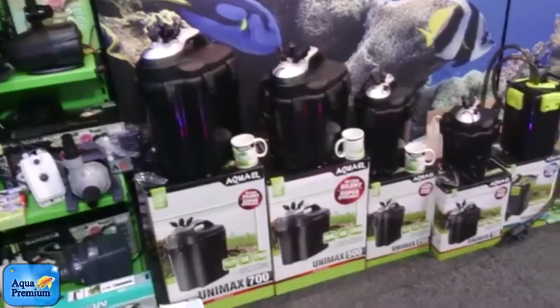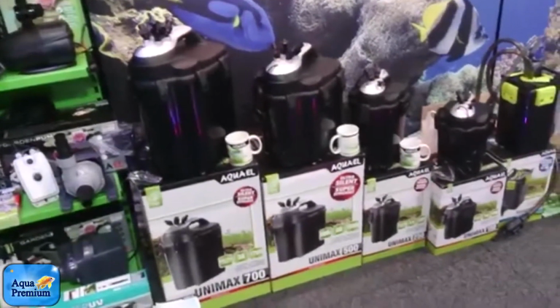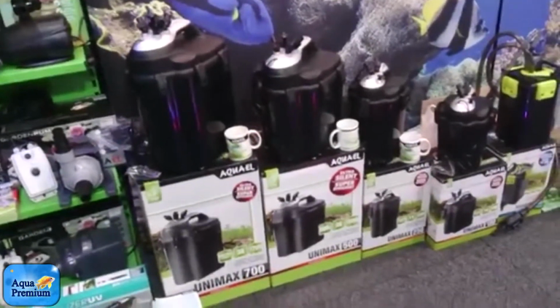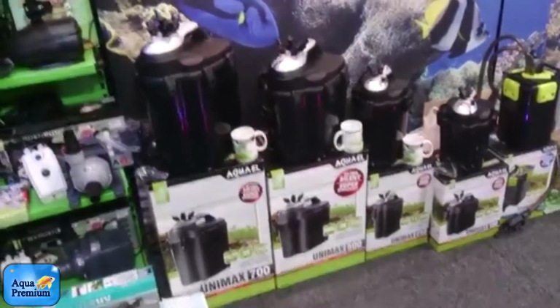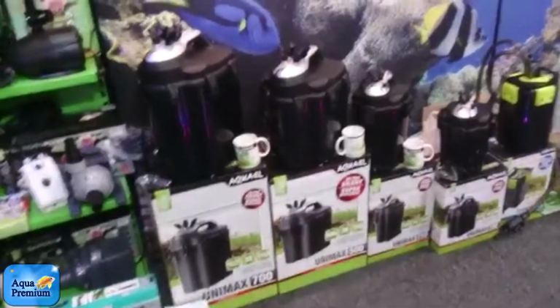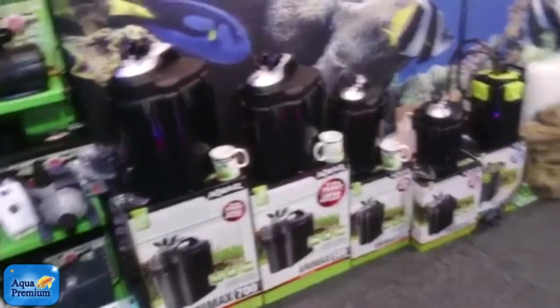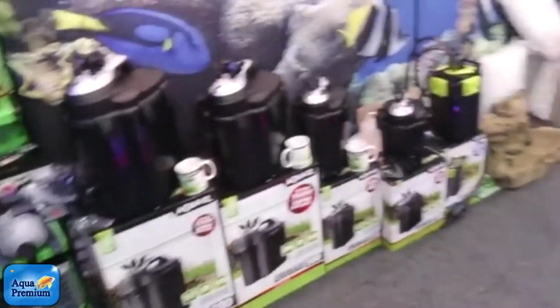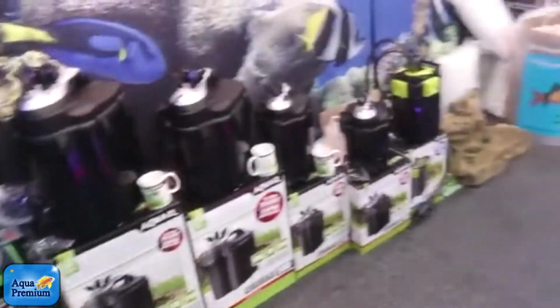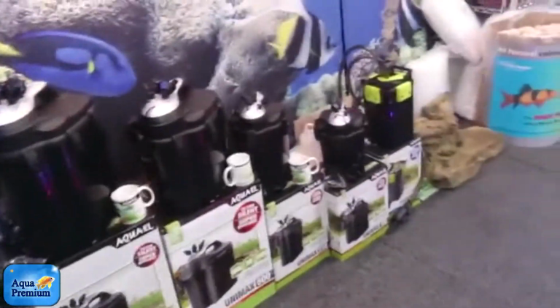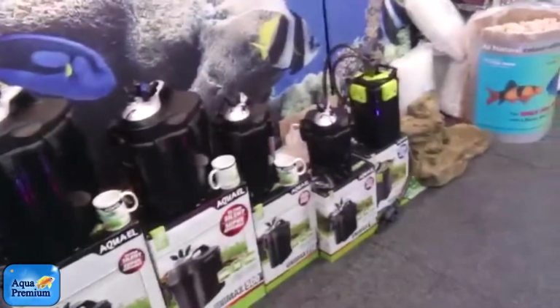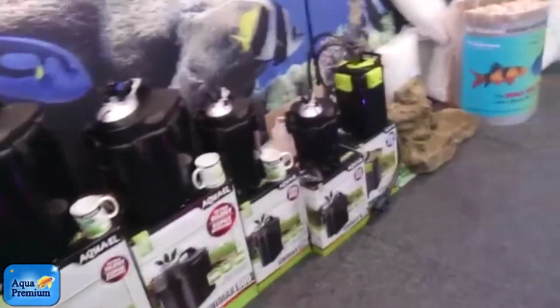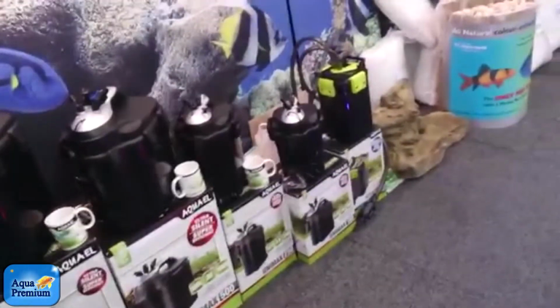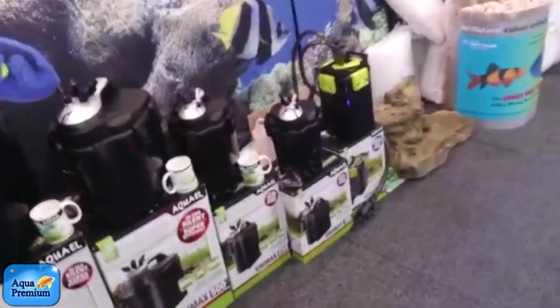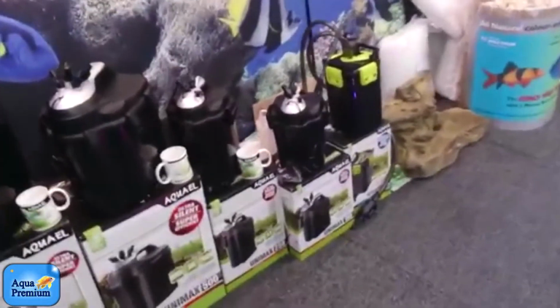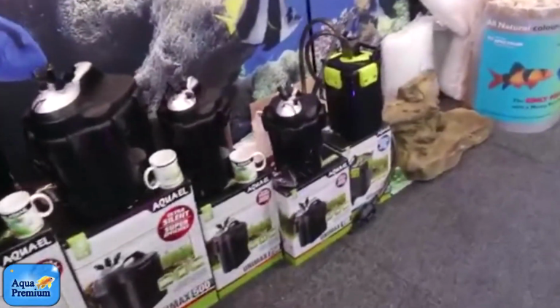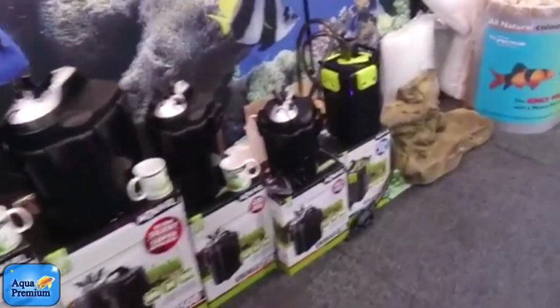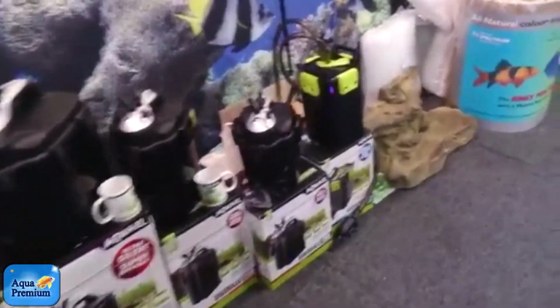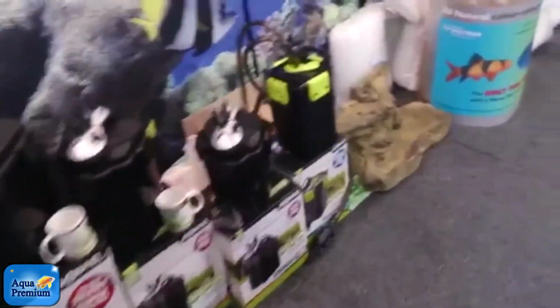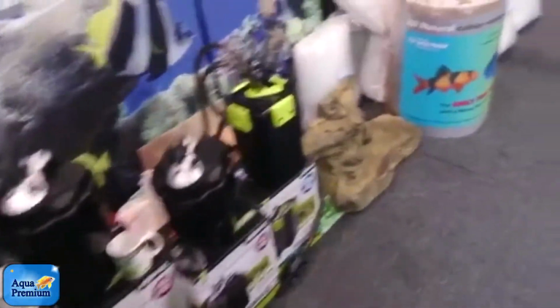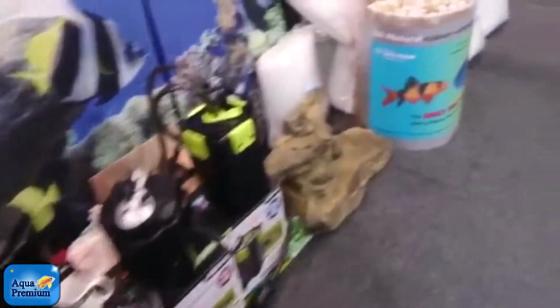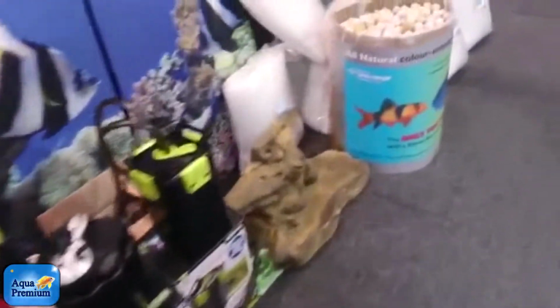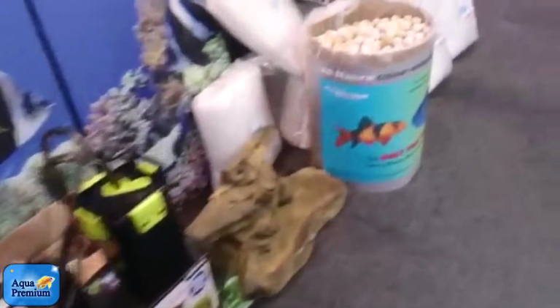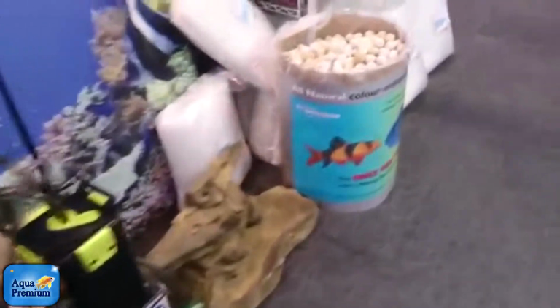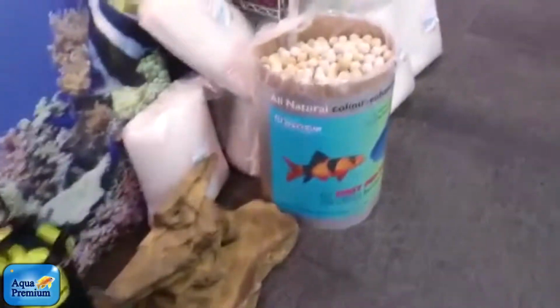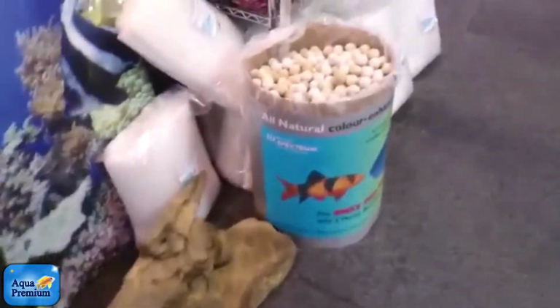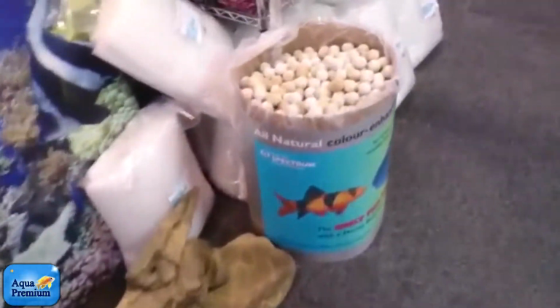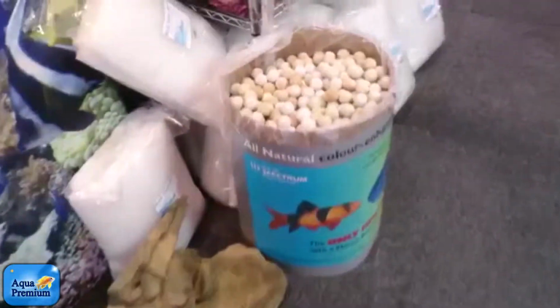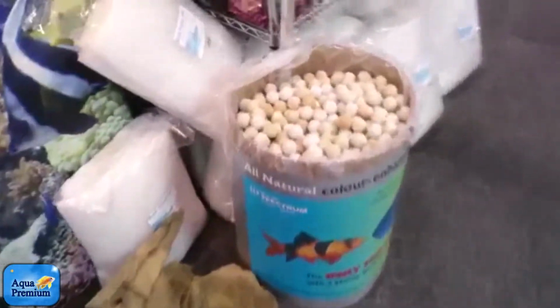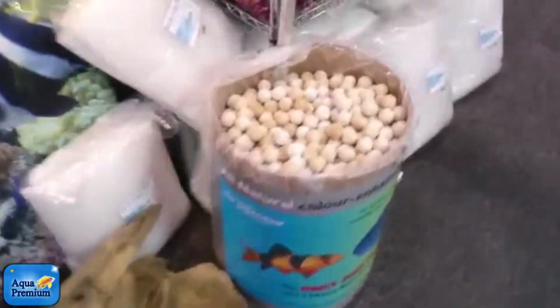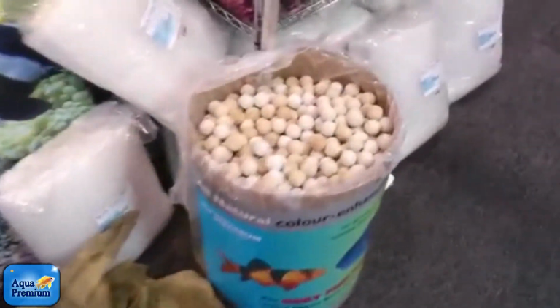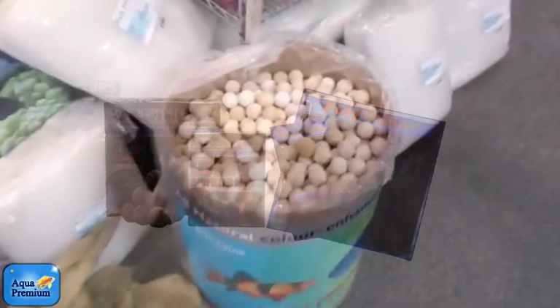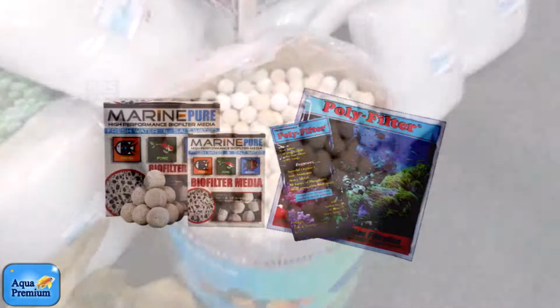Here are the Aquarail canister filters, with Marine Pure Media.